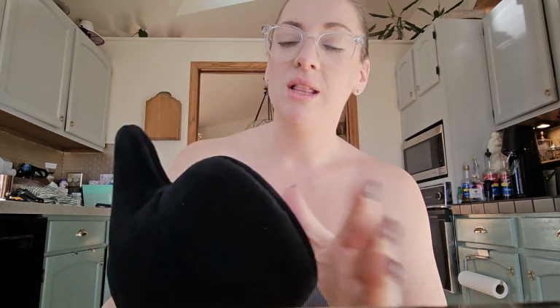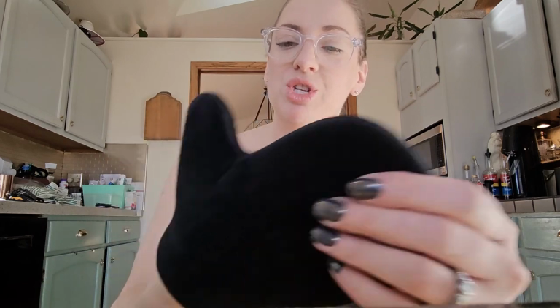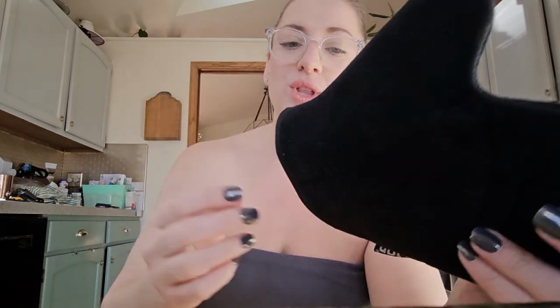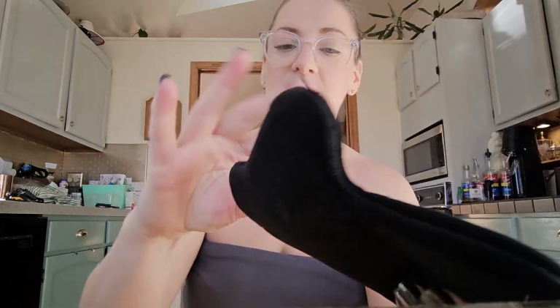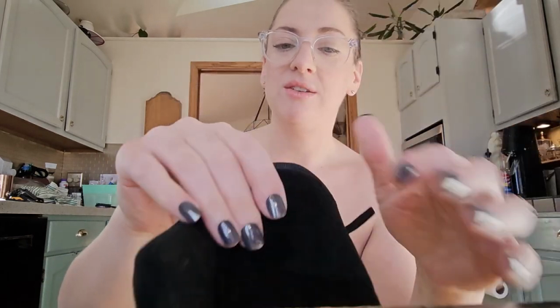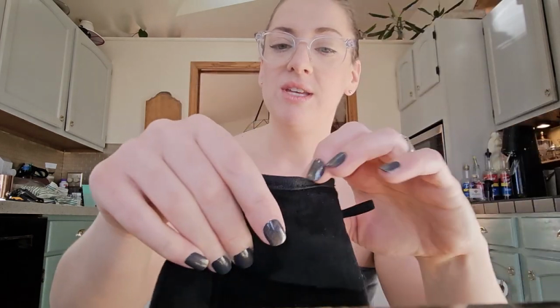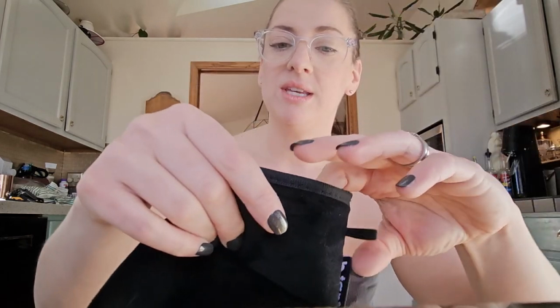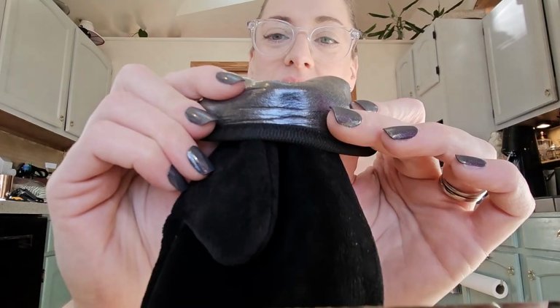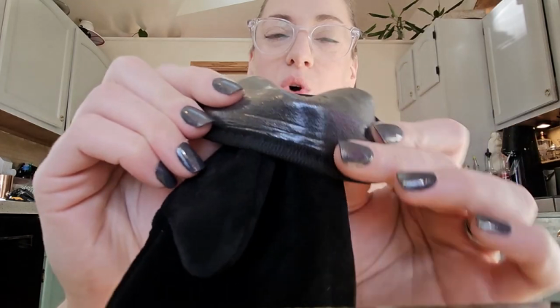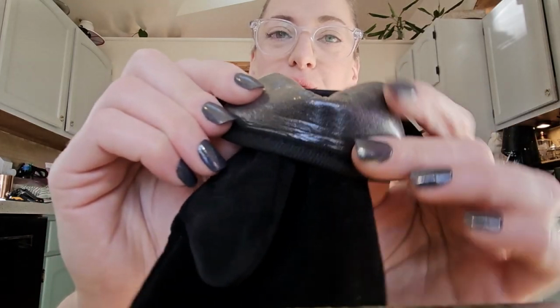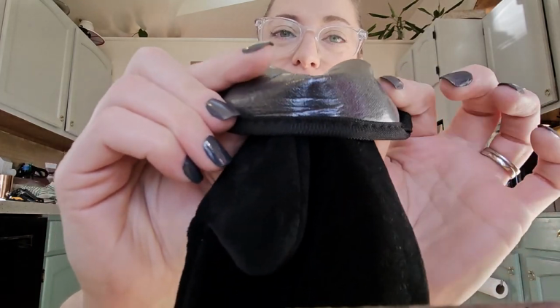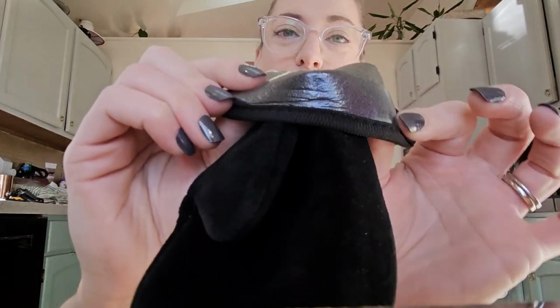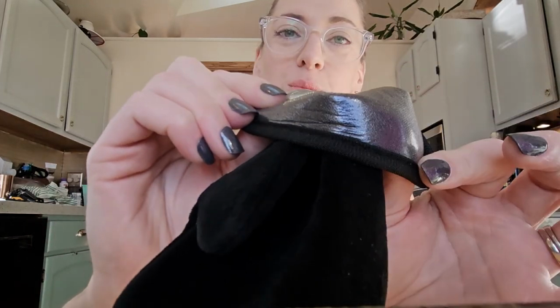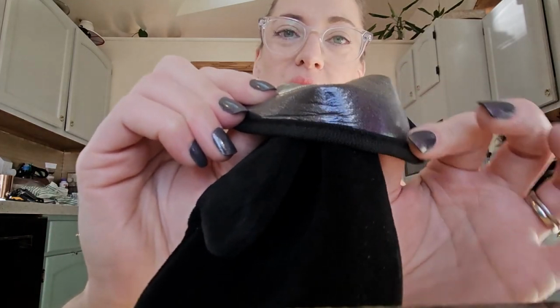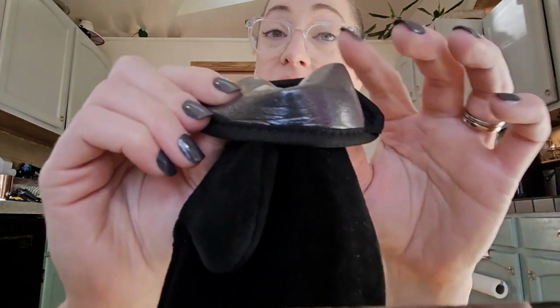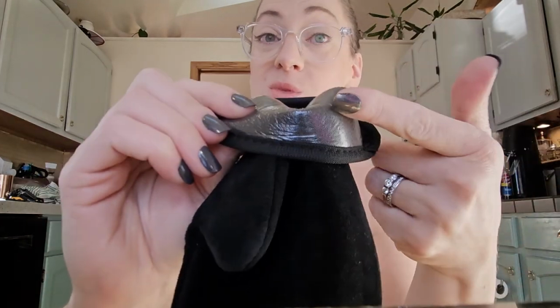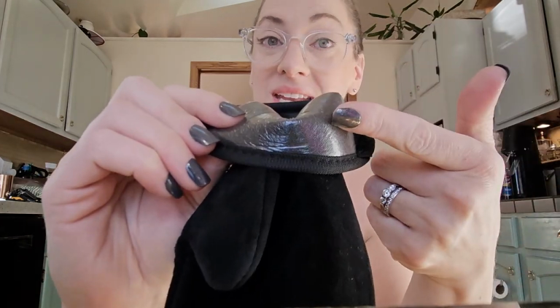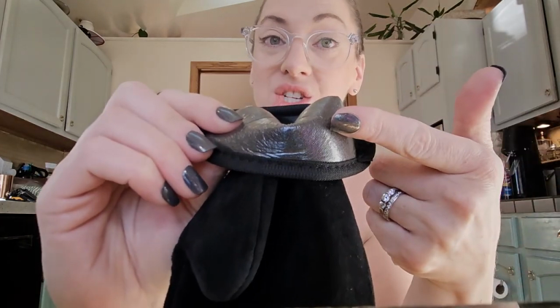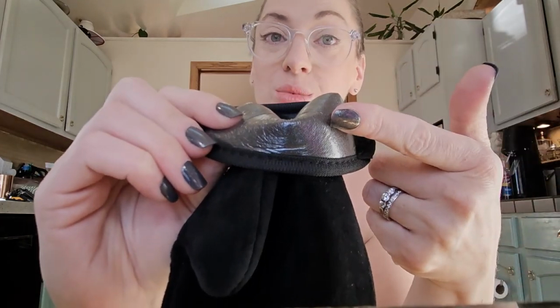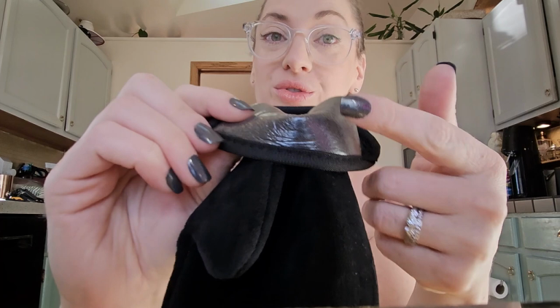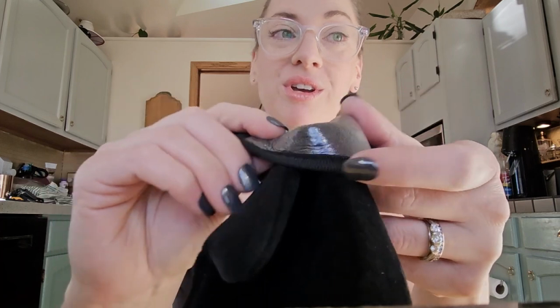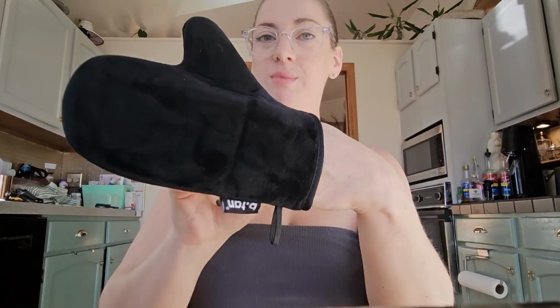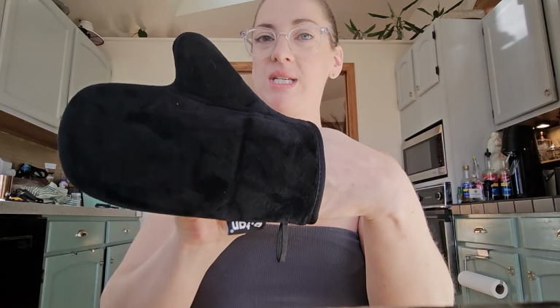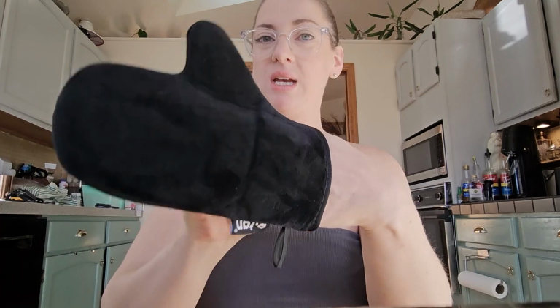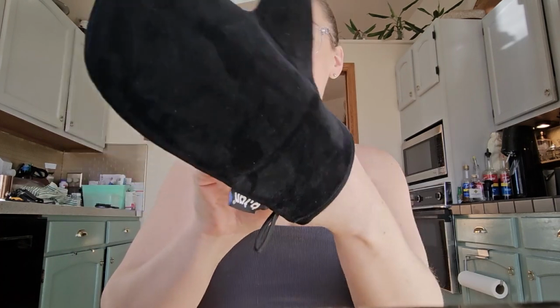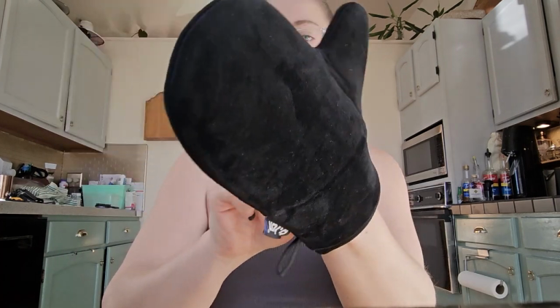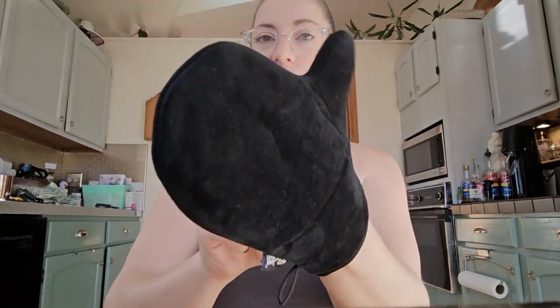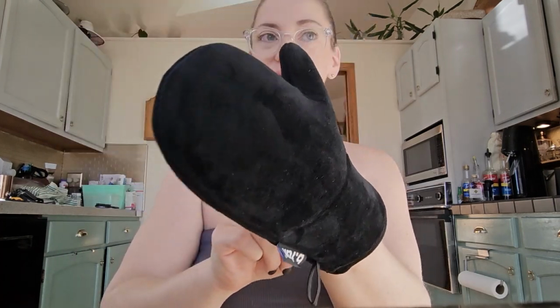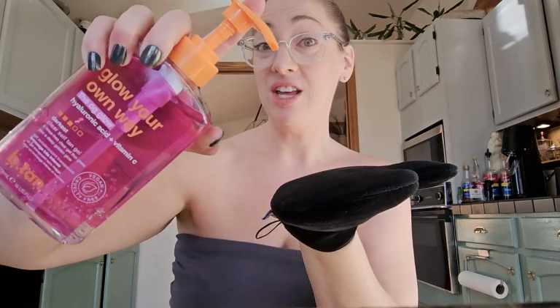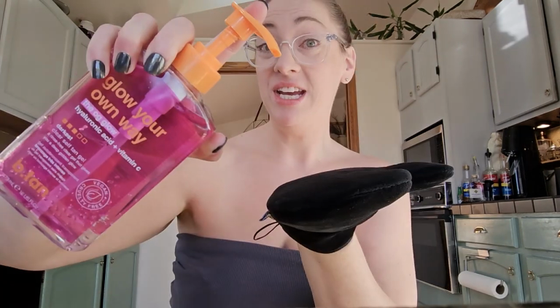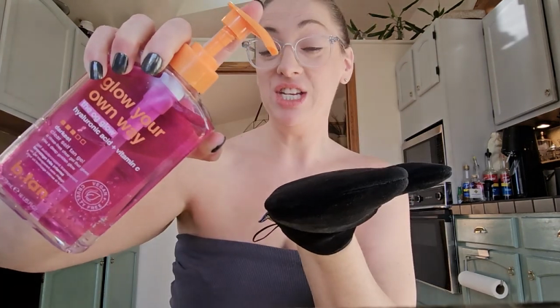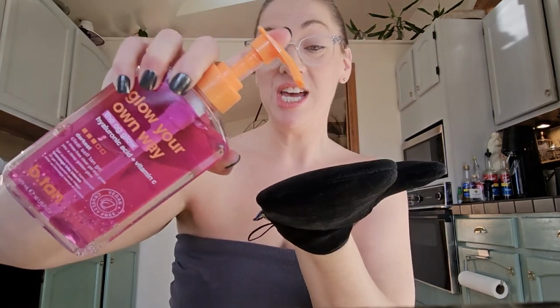Let me show you the inside of this — waterproof, or more importantly, tanning gel proof. B-Tan glove, self tanning gel.